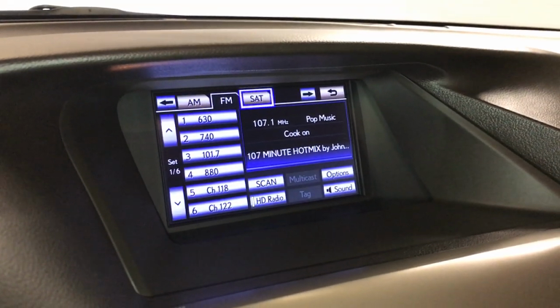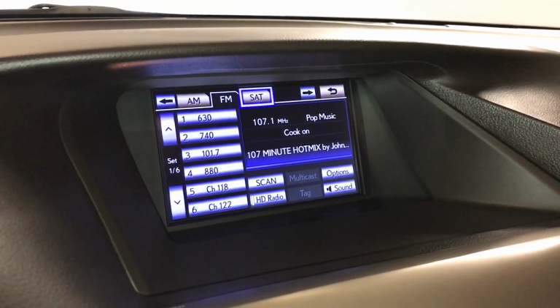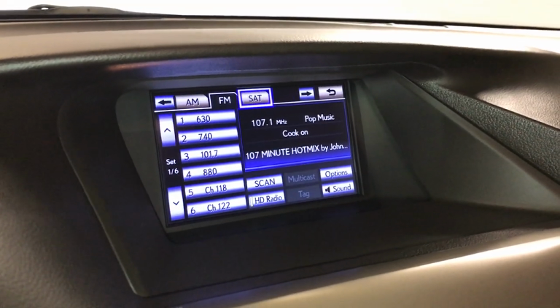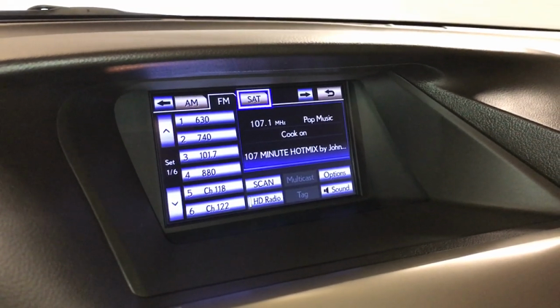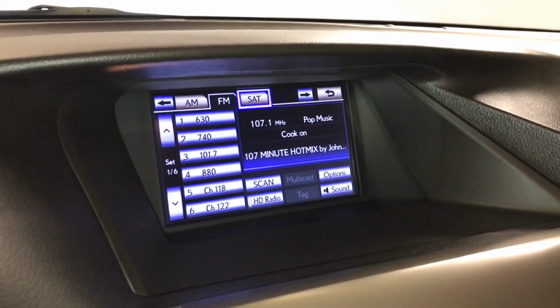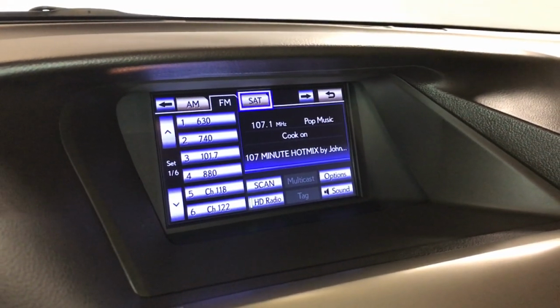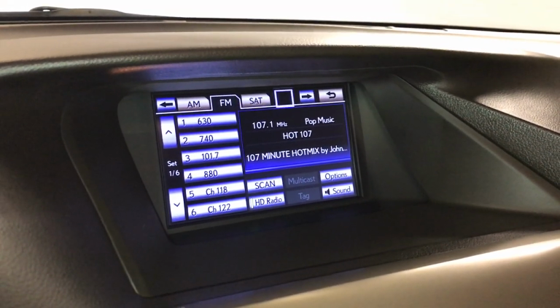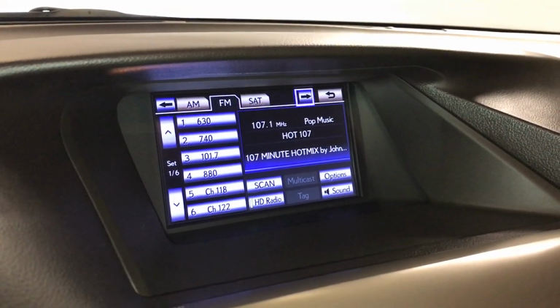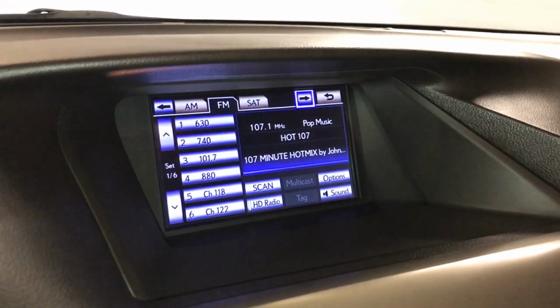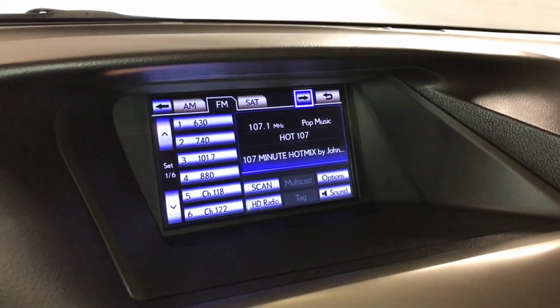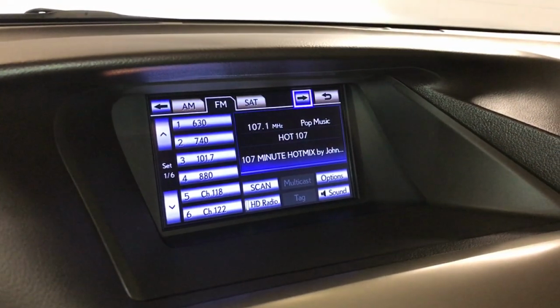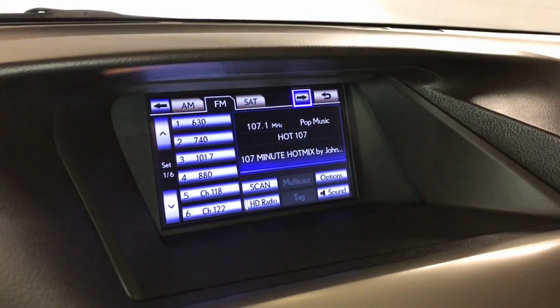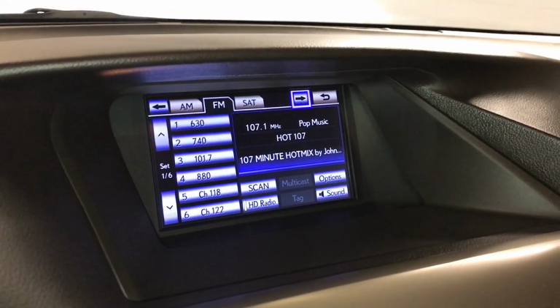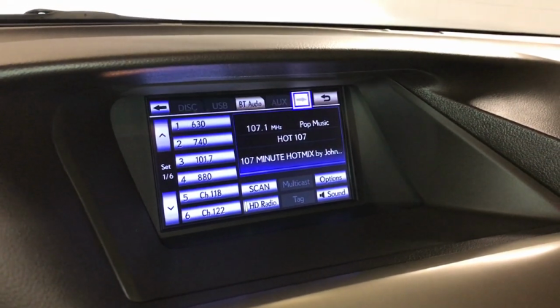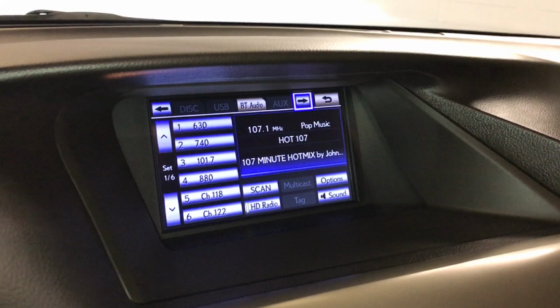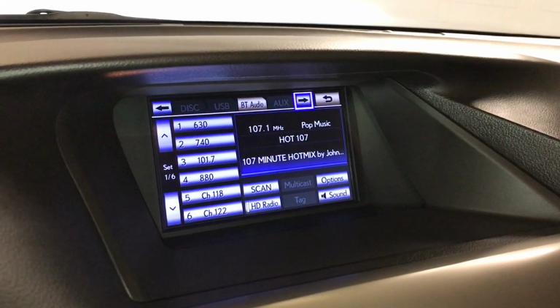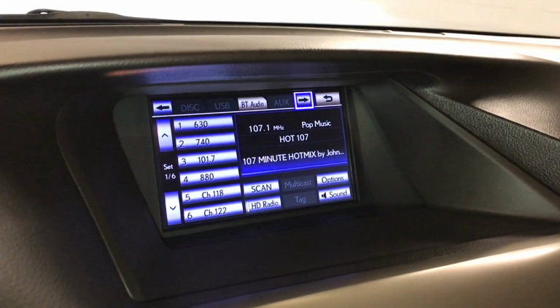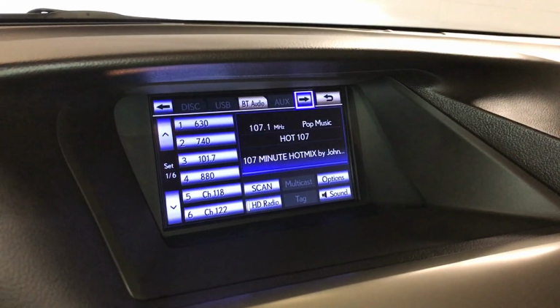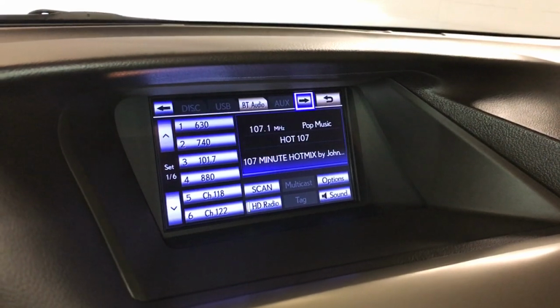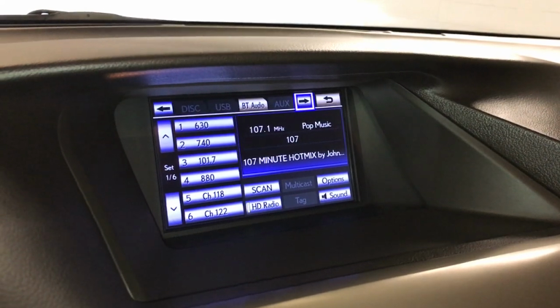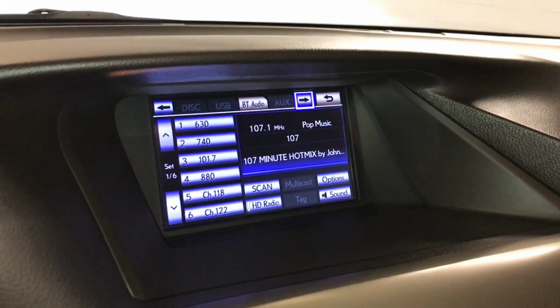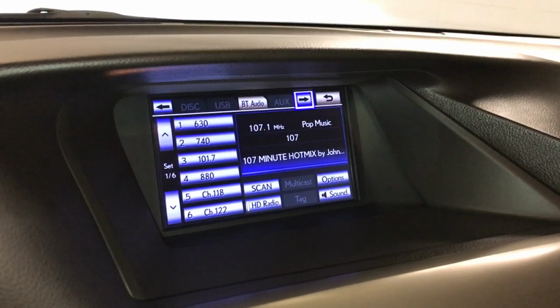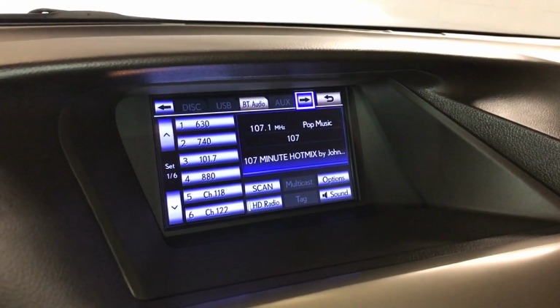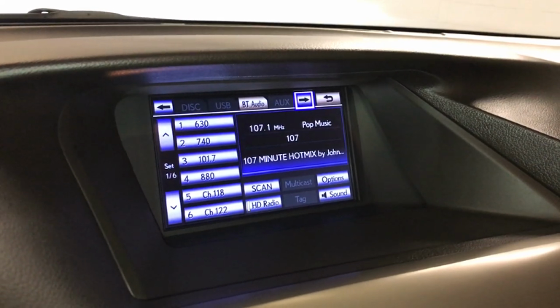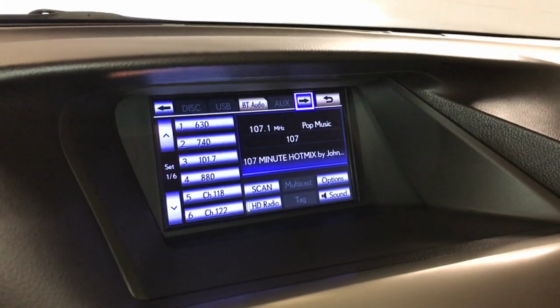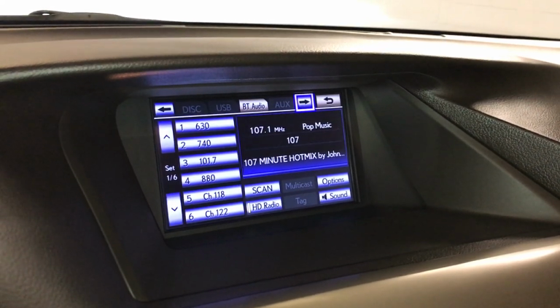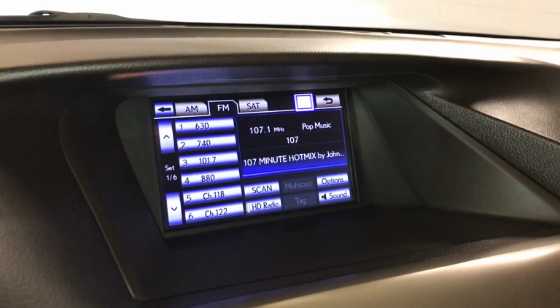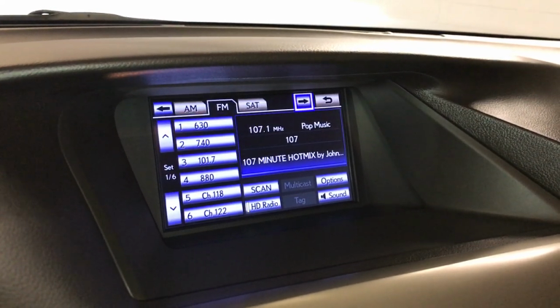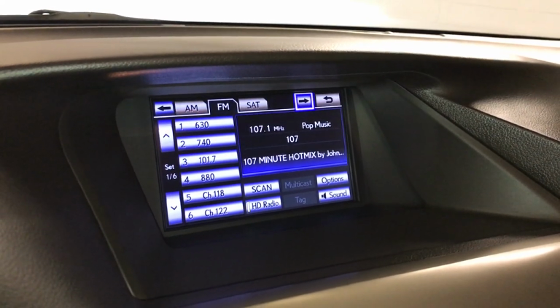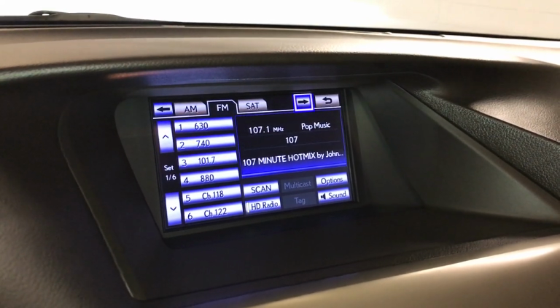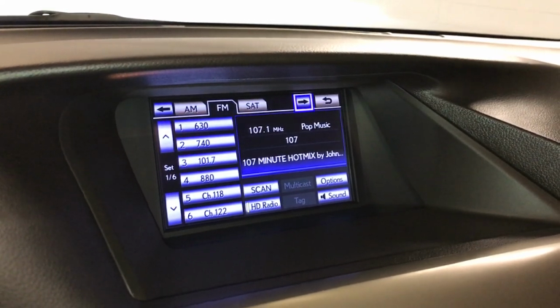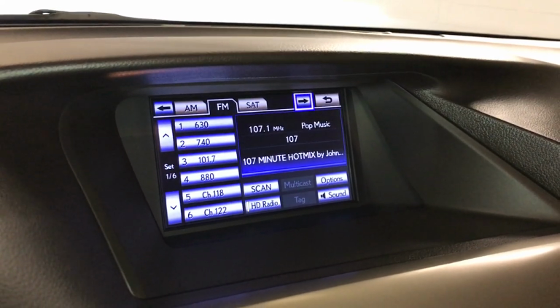AM, FM, HD radio, satellite, CD, DVD, USB auxiliary, and Bluetooth connectivity.